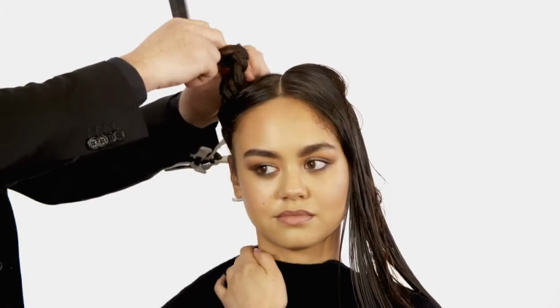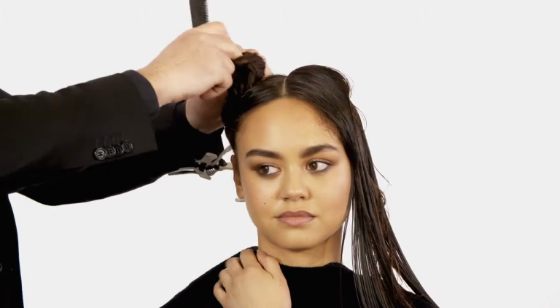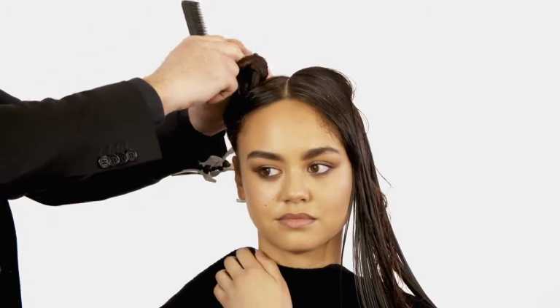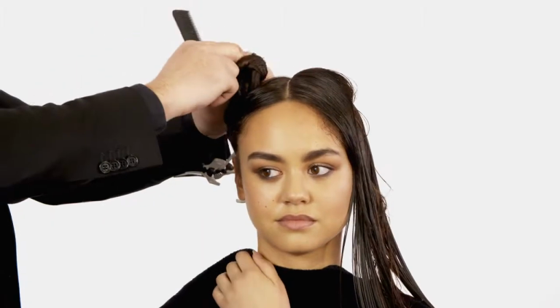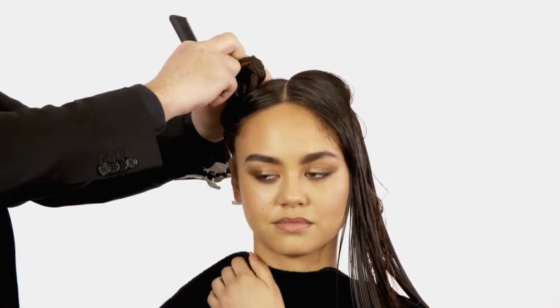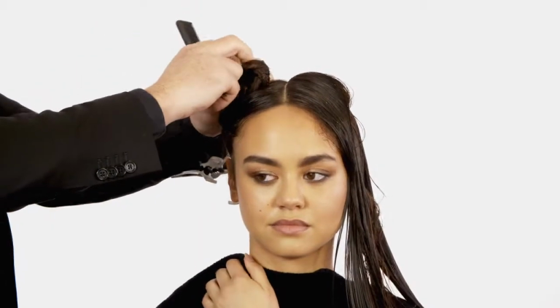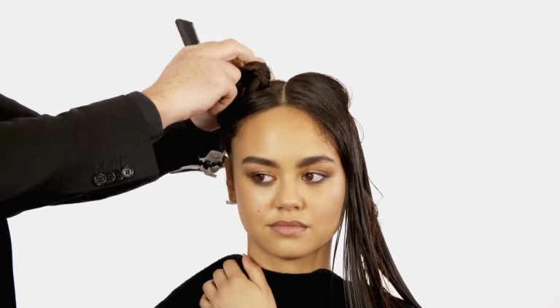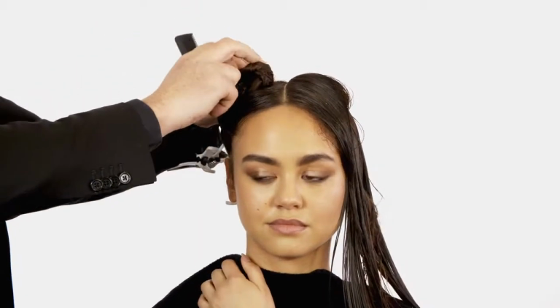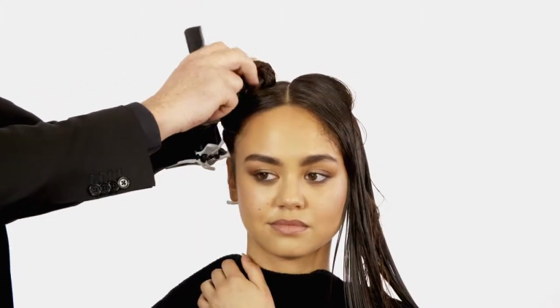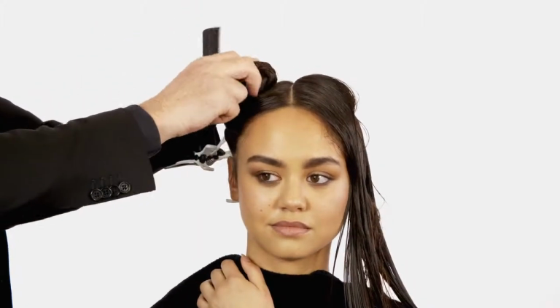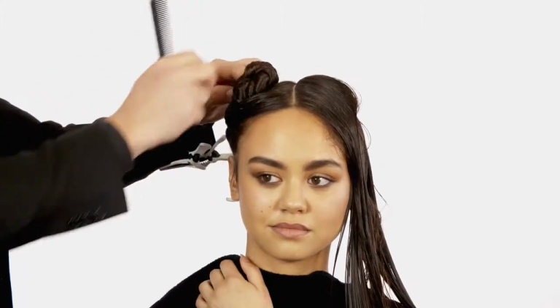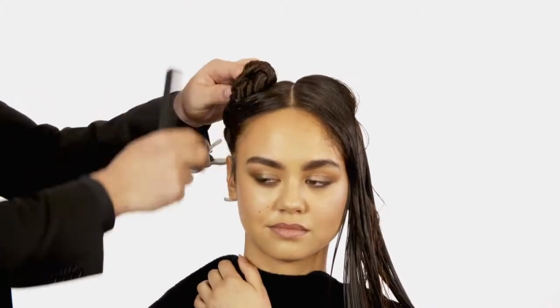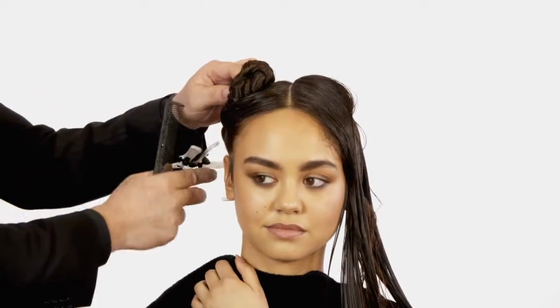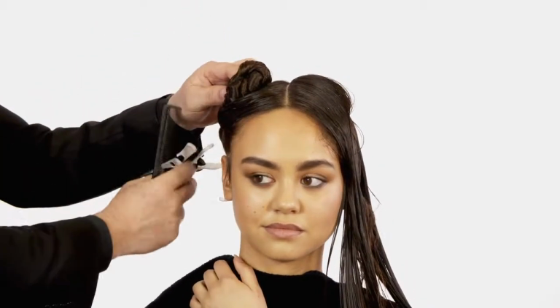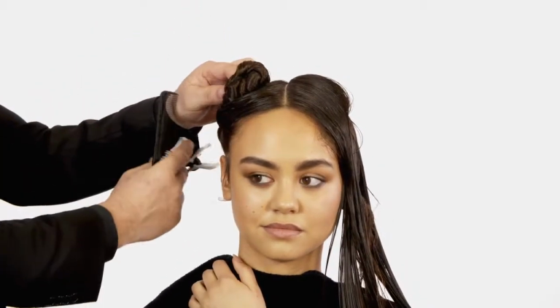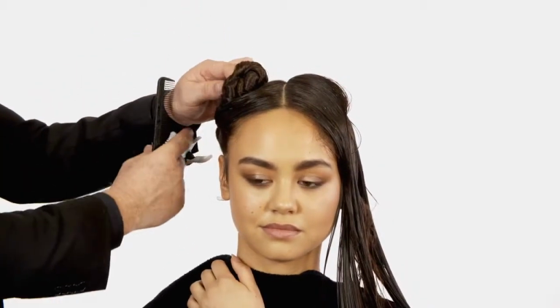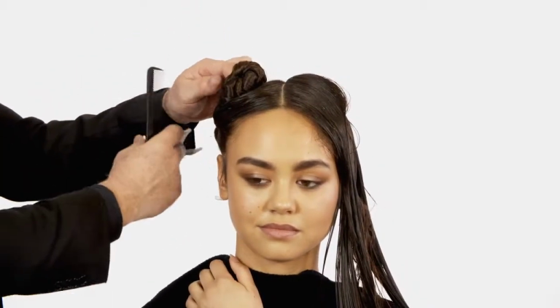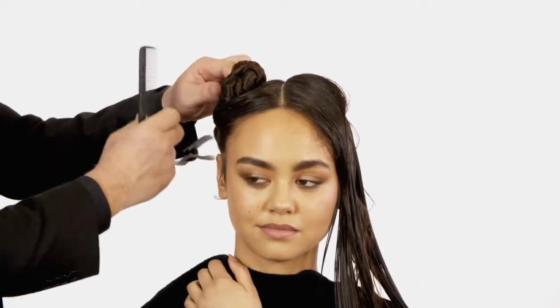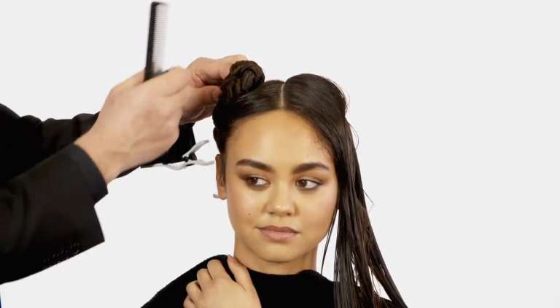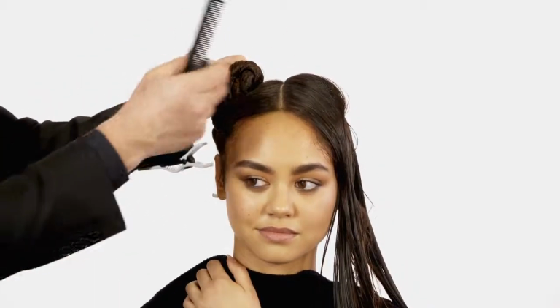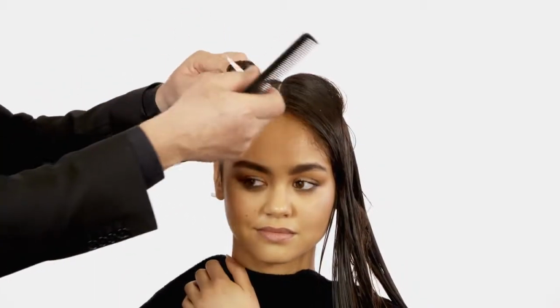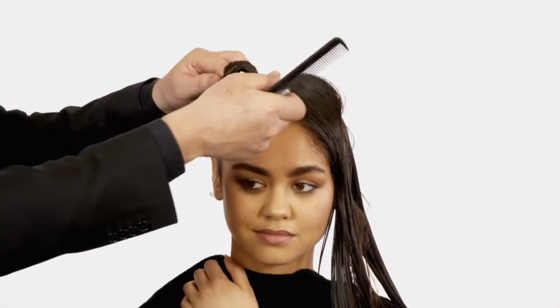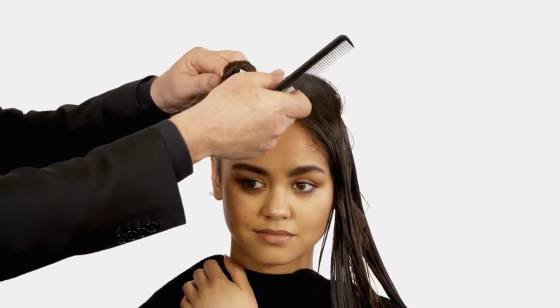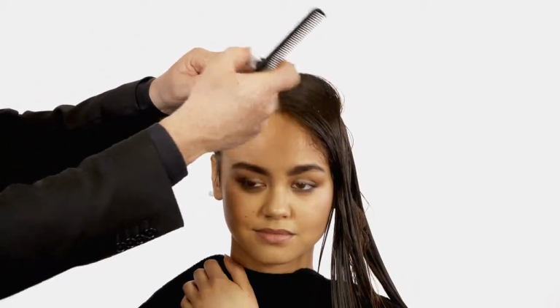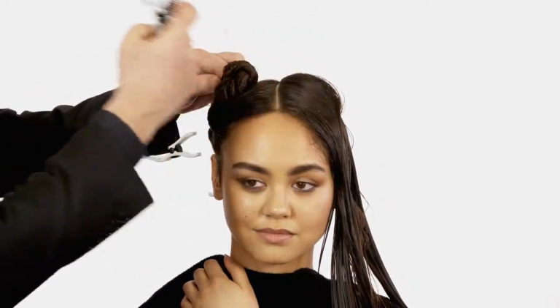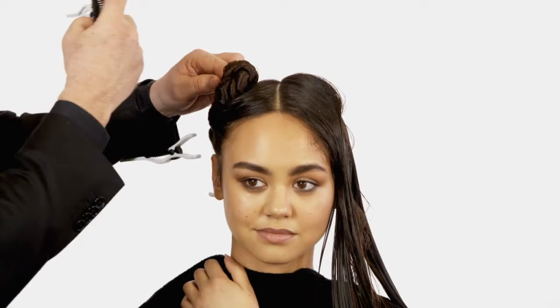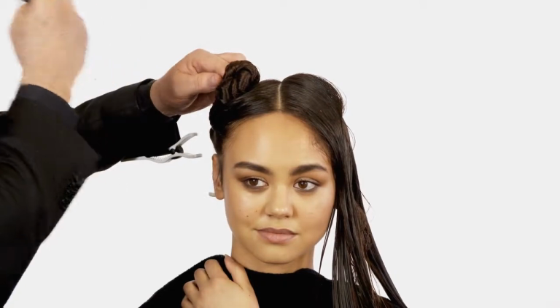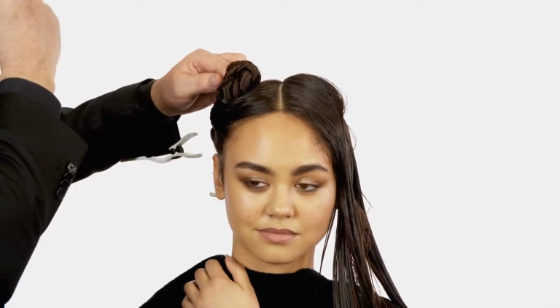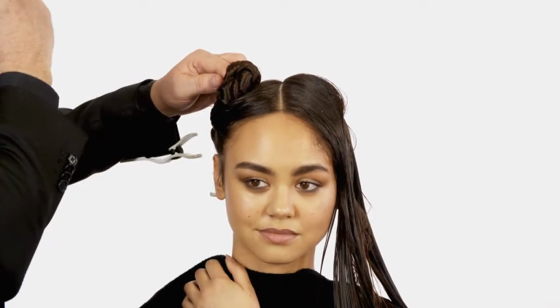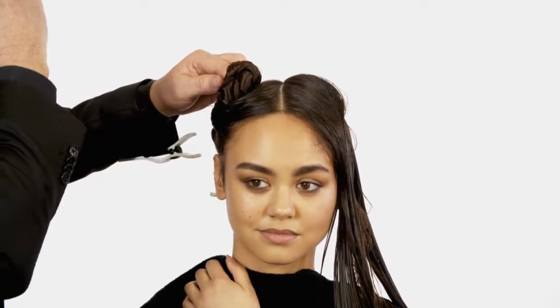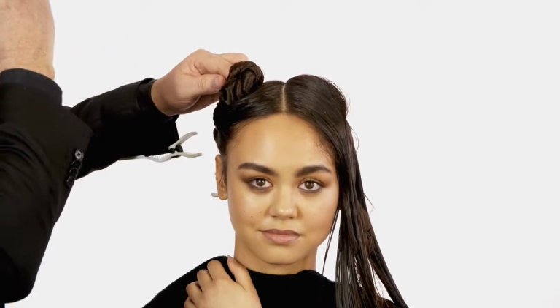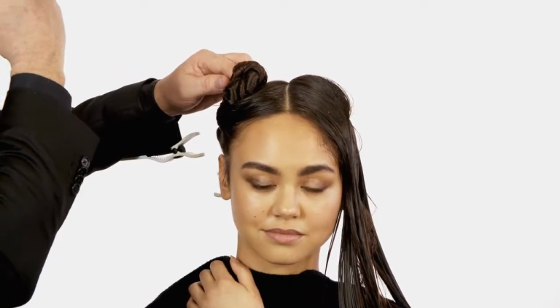Step 1. Part the hair down the middle from the fringe to the crown. Secure each side with a hair clip.